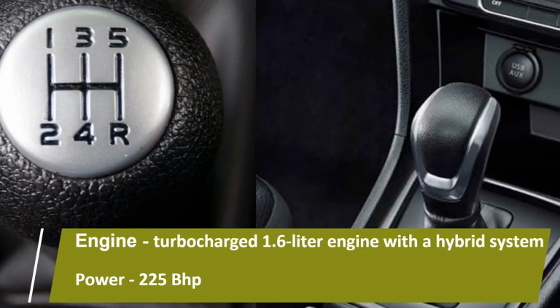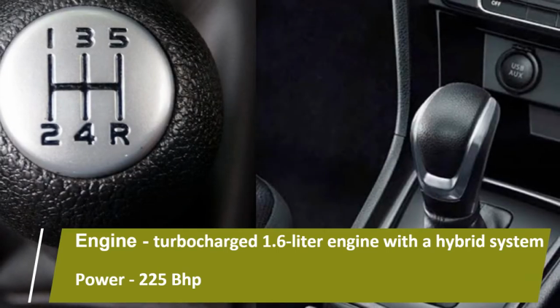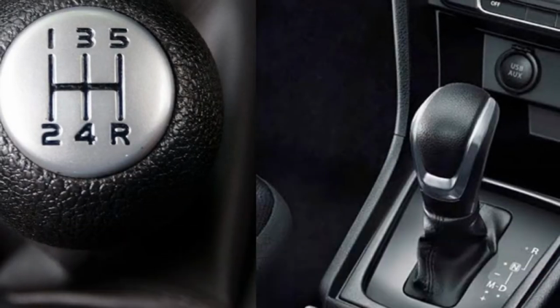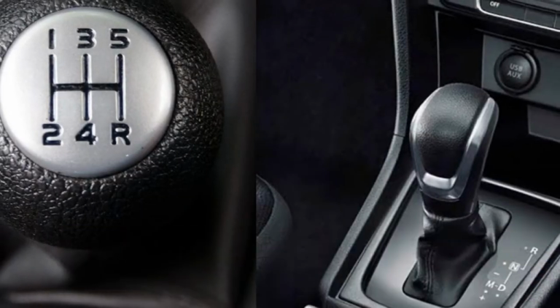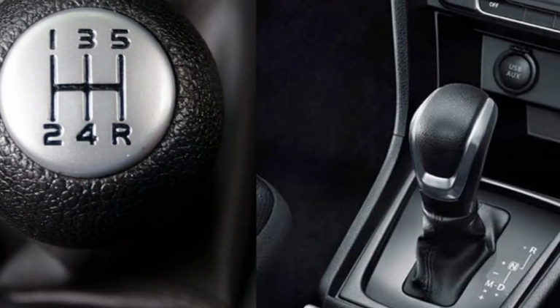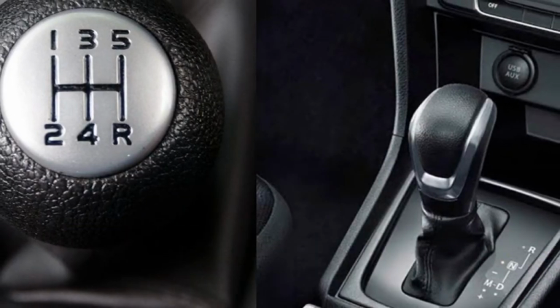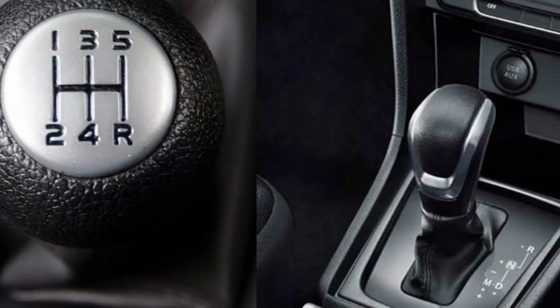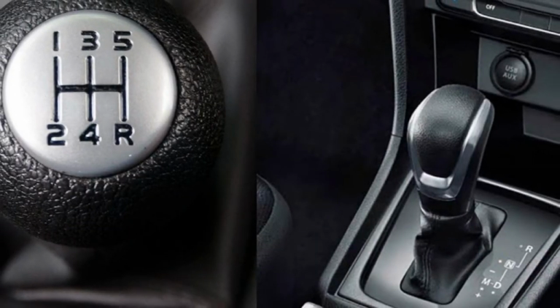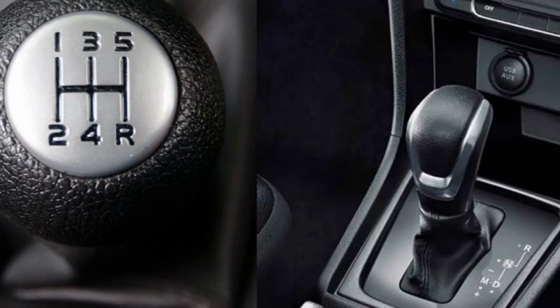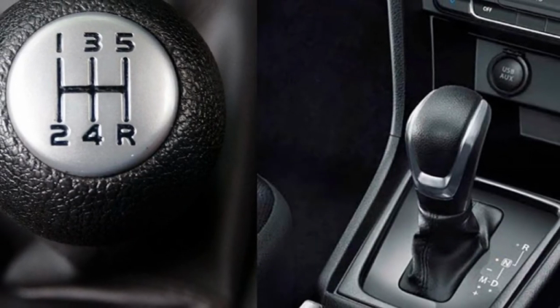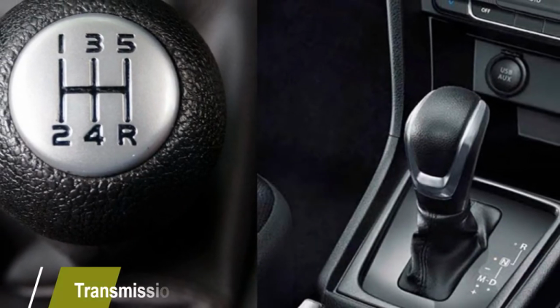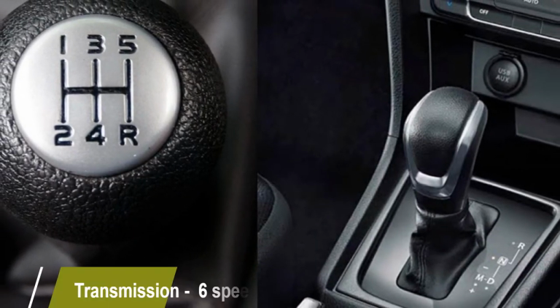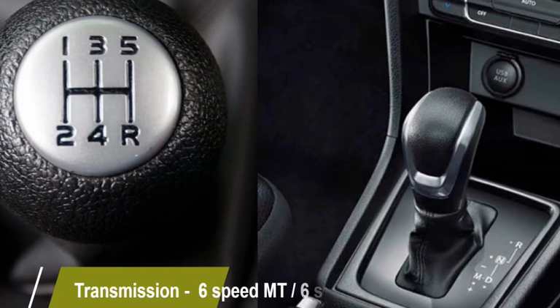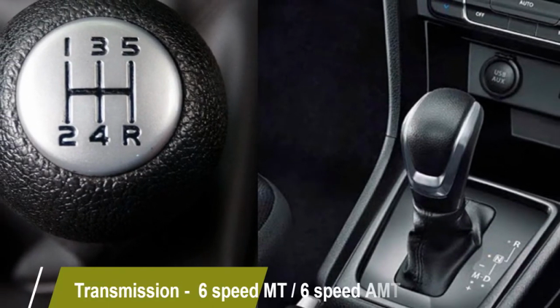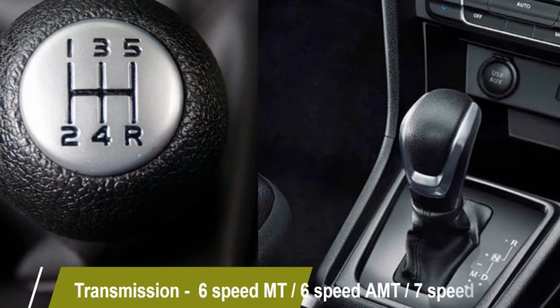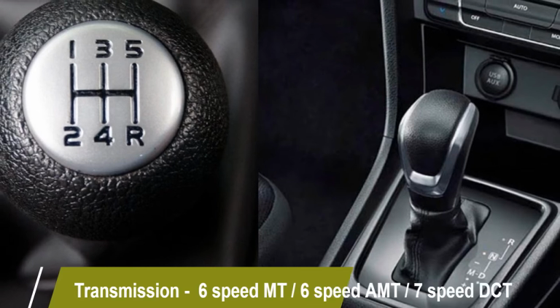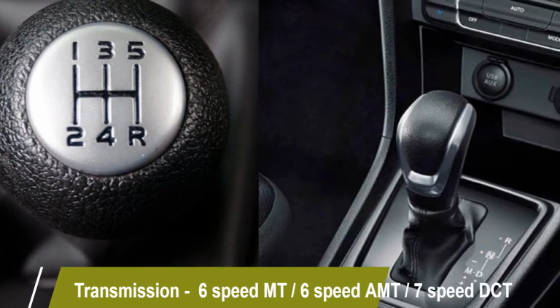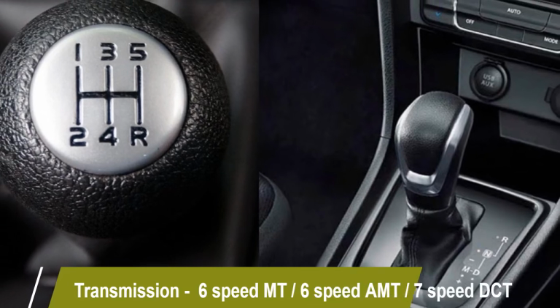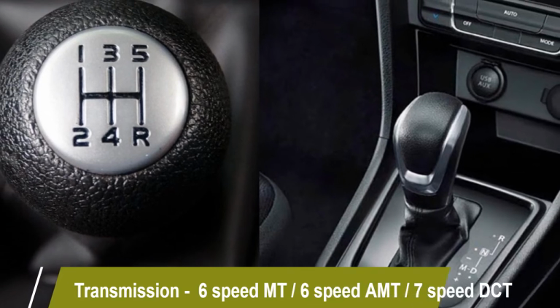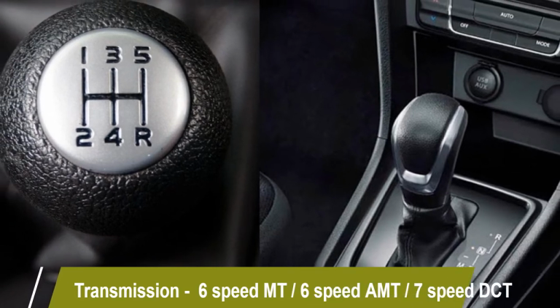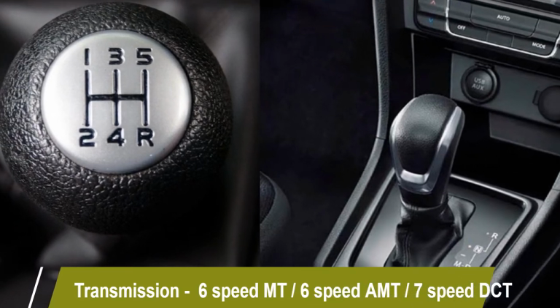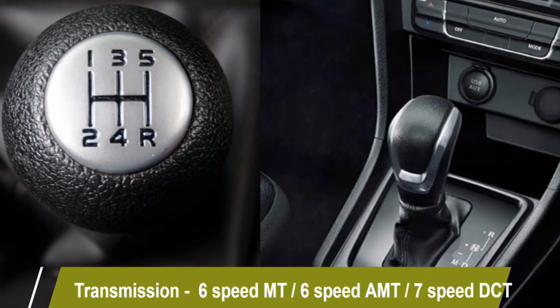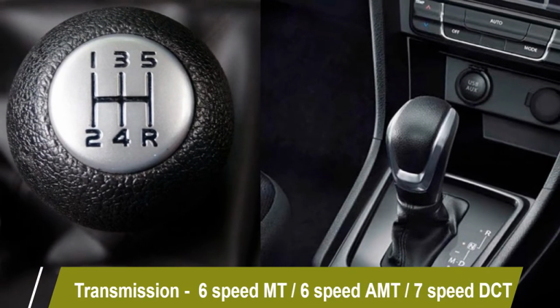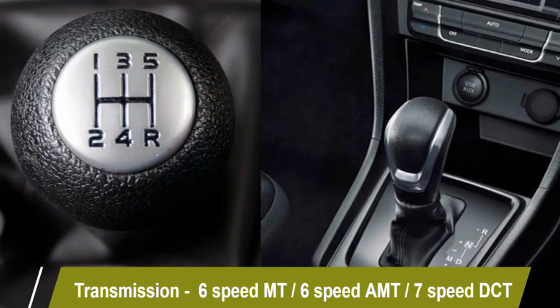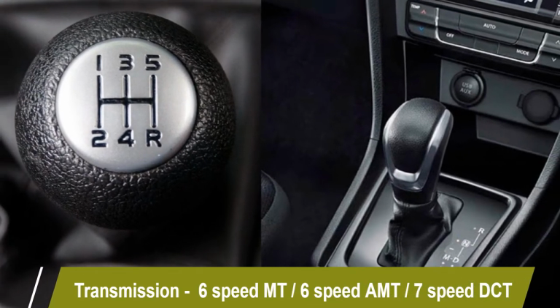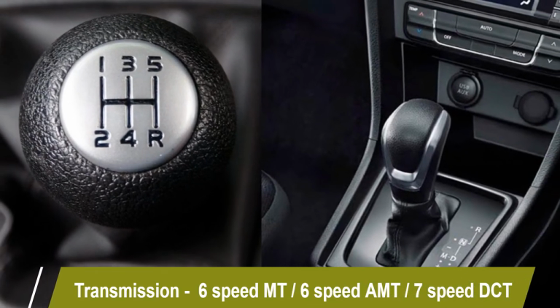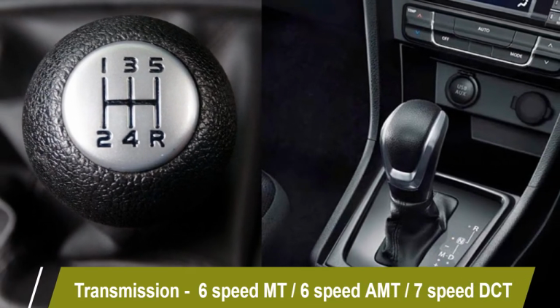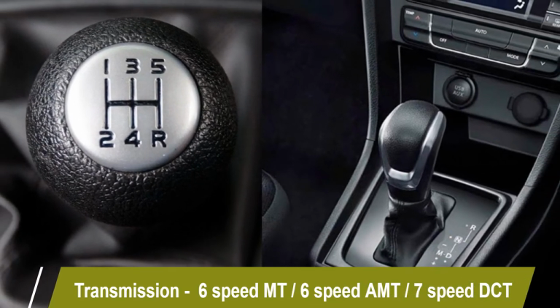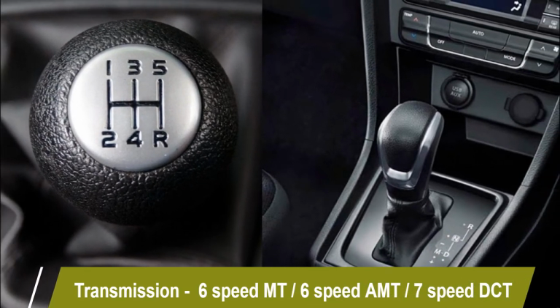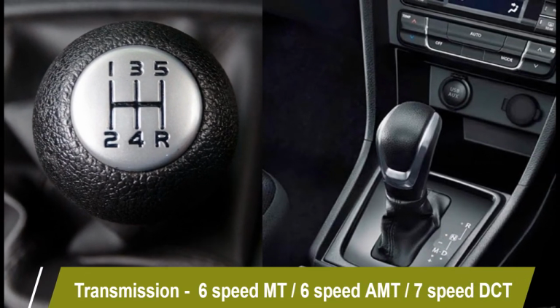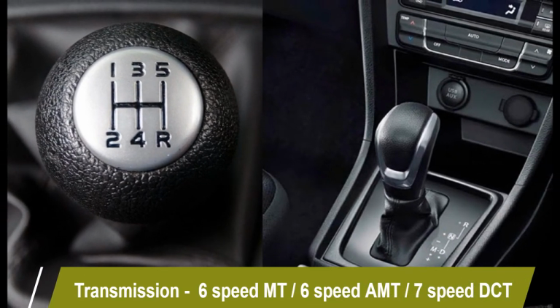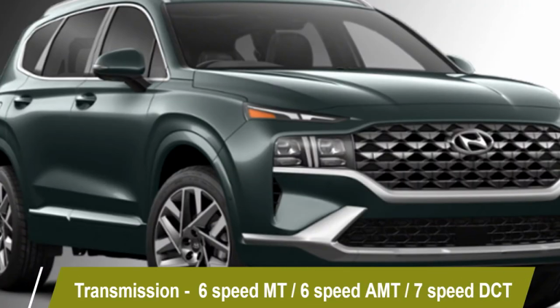The engines are mated to an optional six-speed manual, six-speed automatic, or seven-speed DCT gearbox.